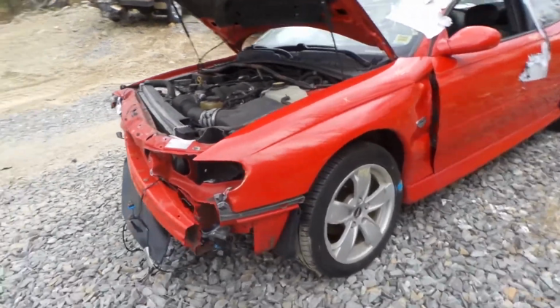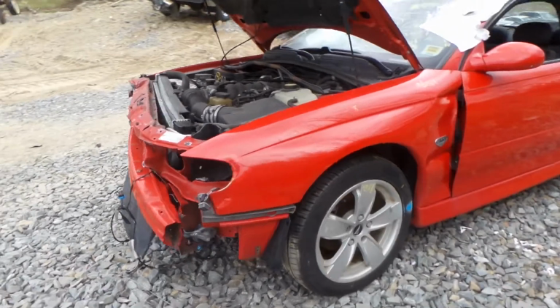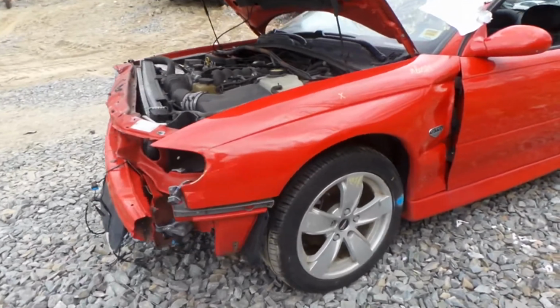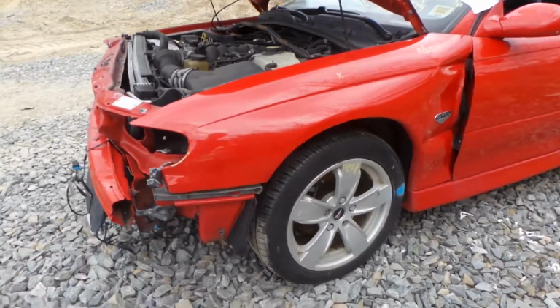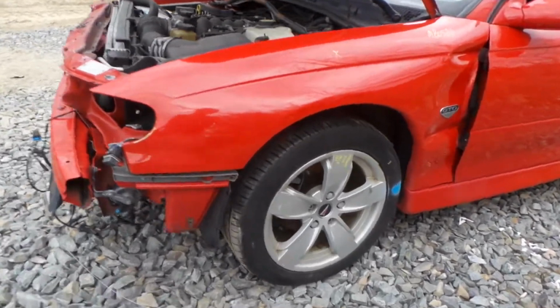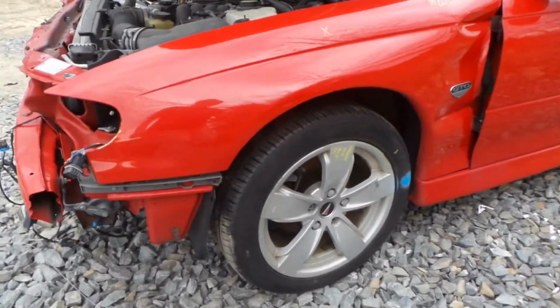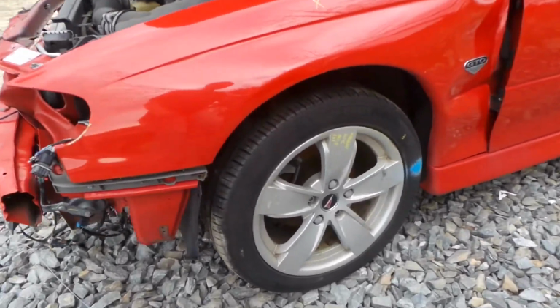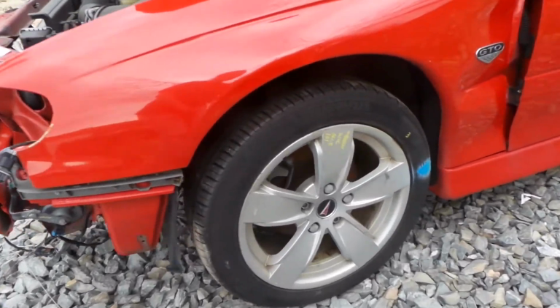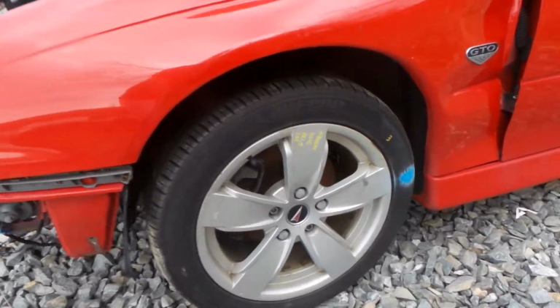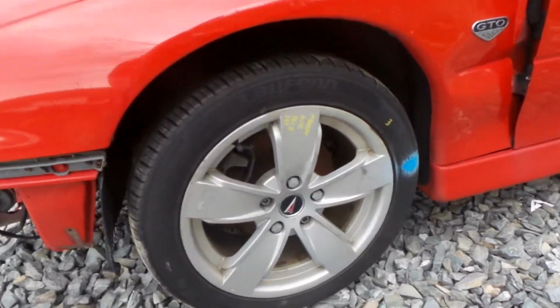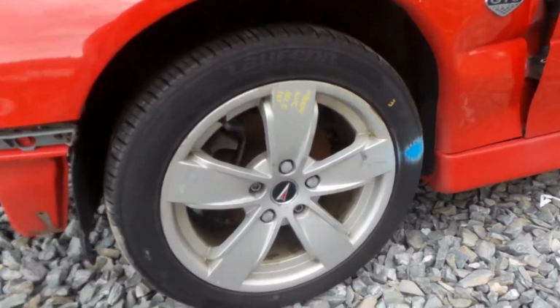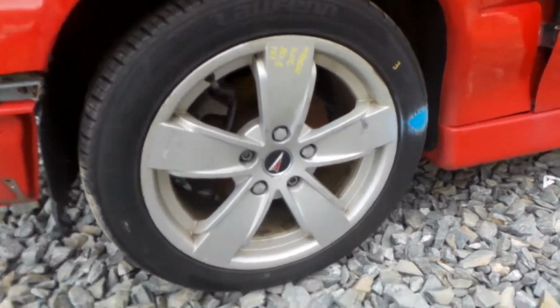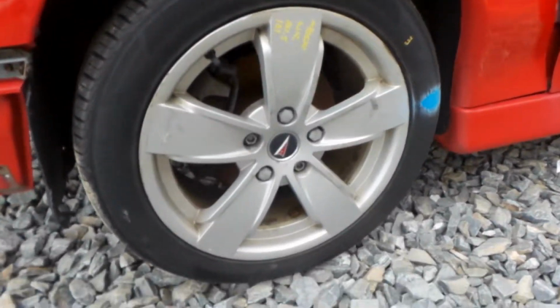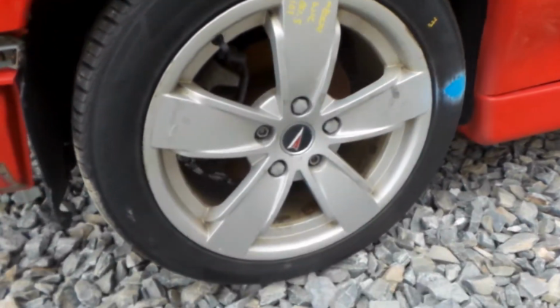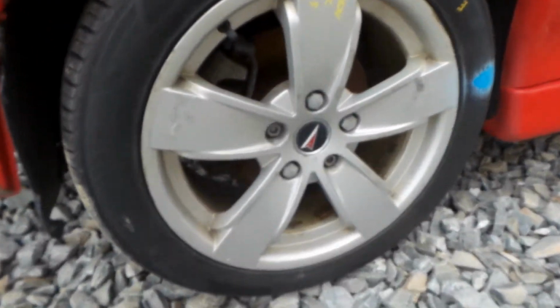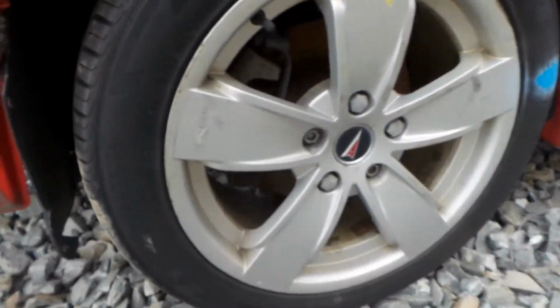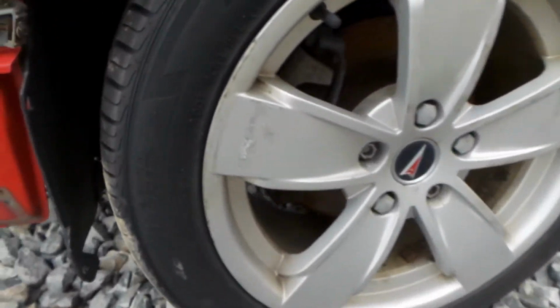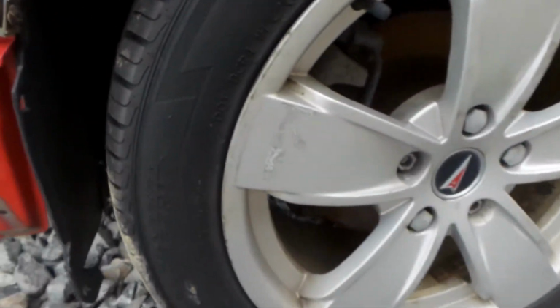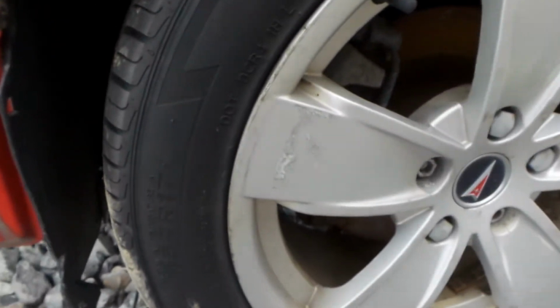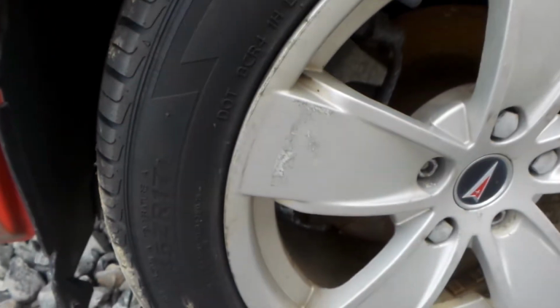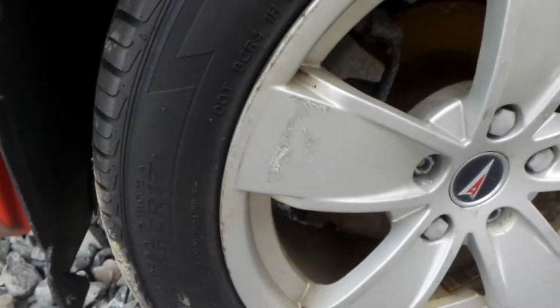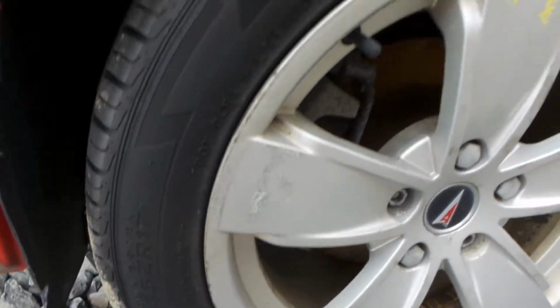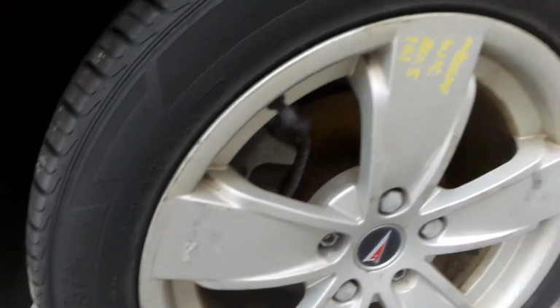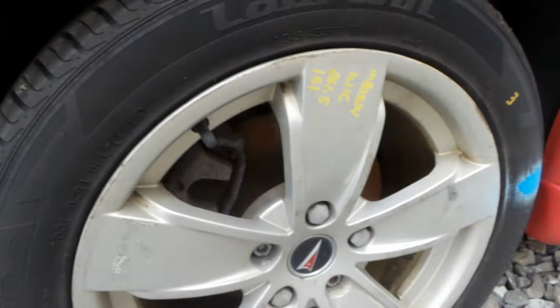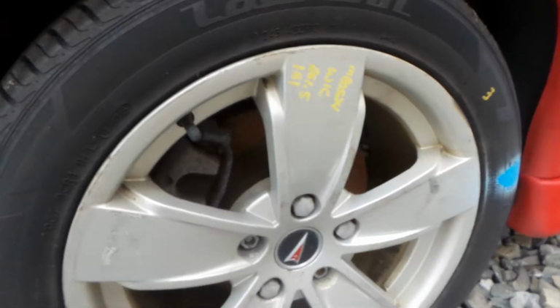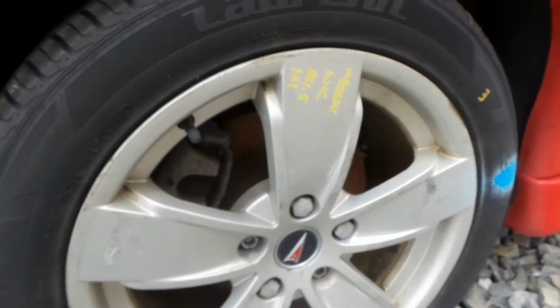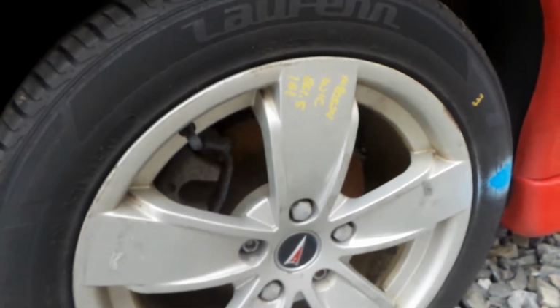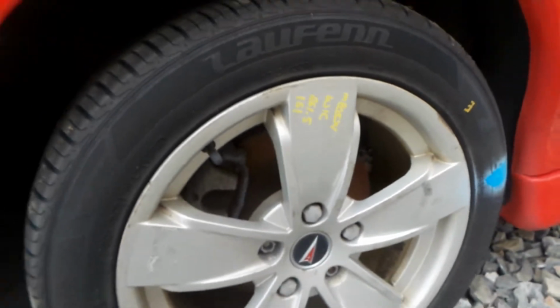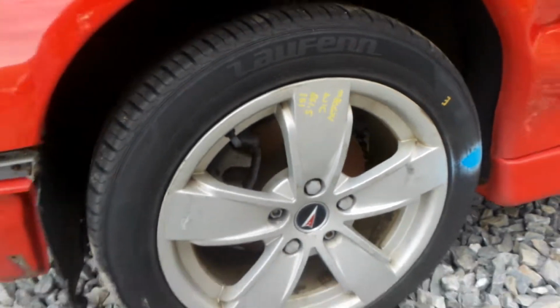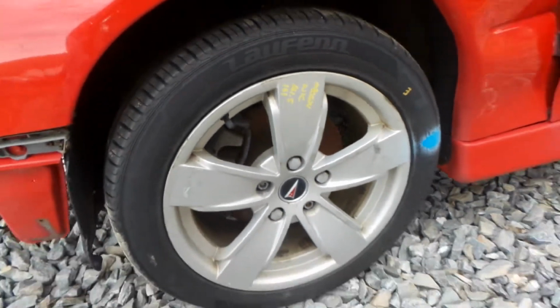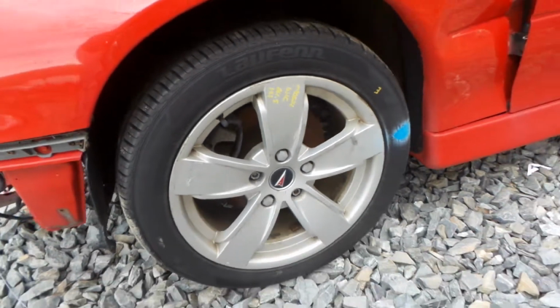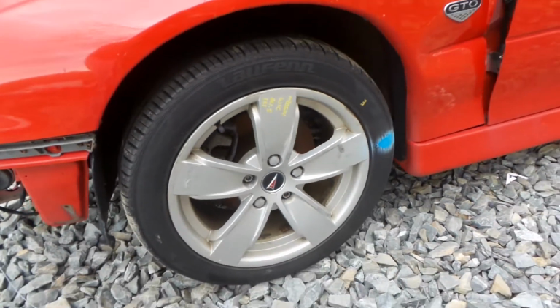We have a C-grade 17-inch aluminum wheel. It does have some small scuffs and scratches around the edge, but would make a great rental wheel or a good spare.